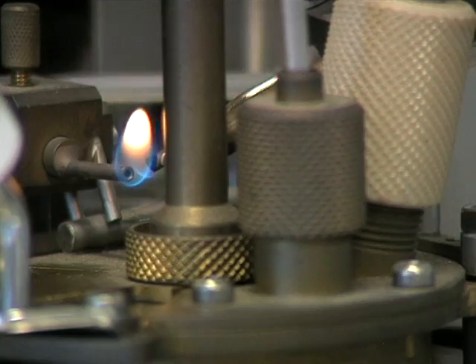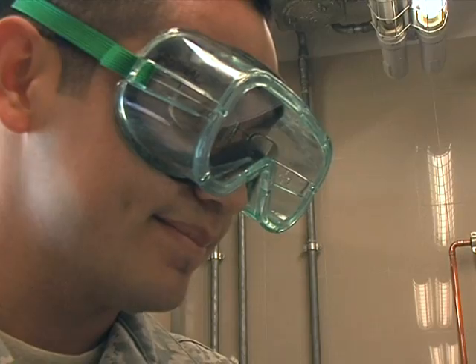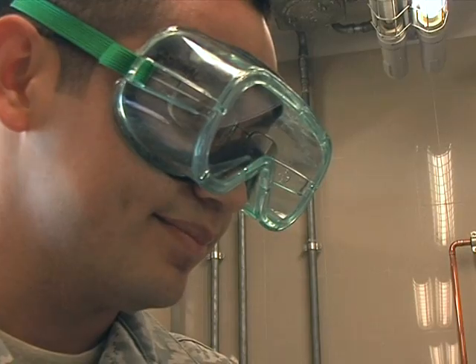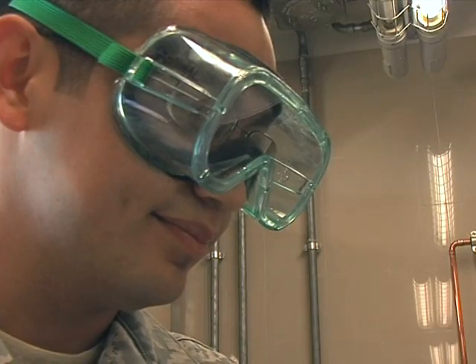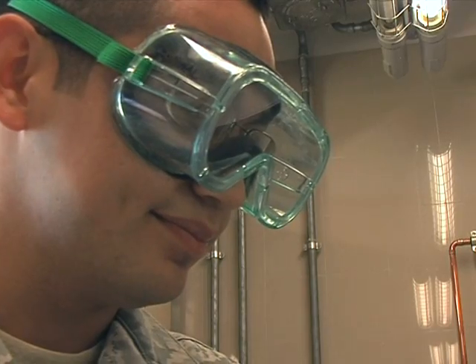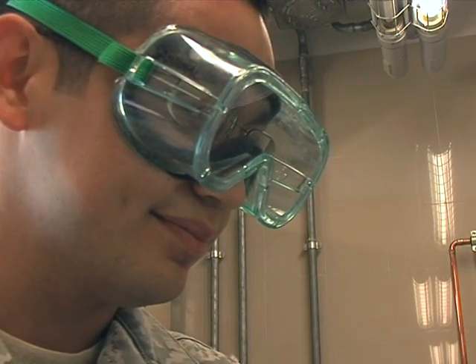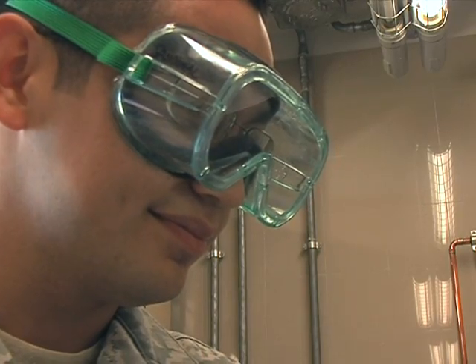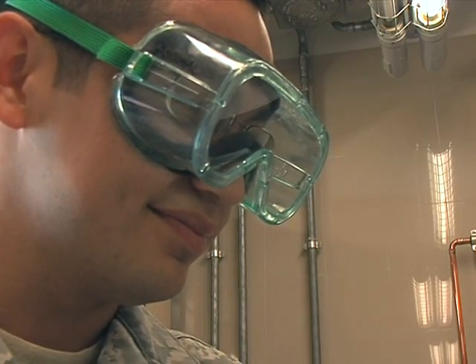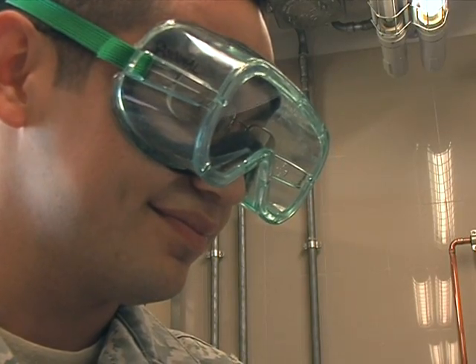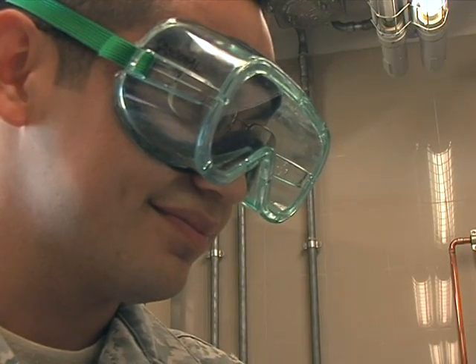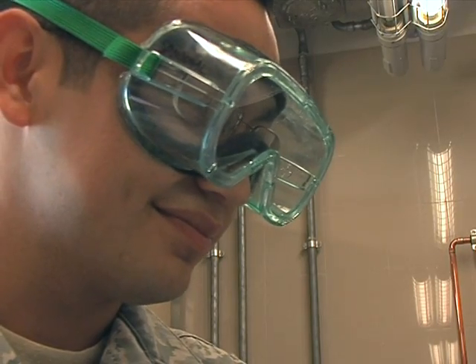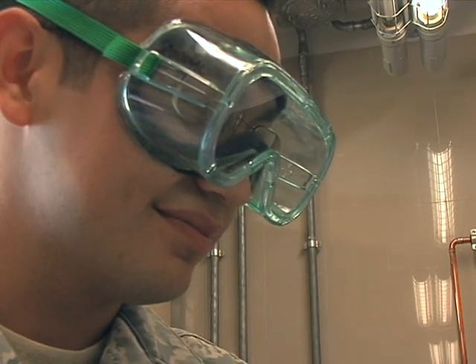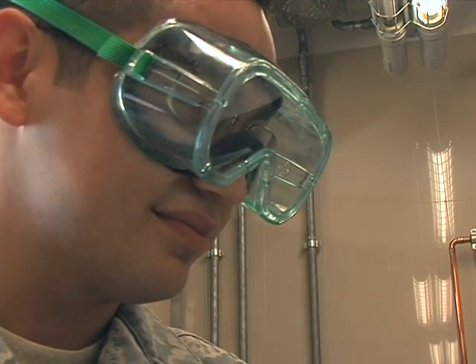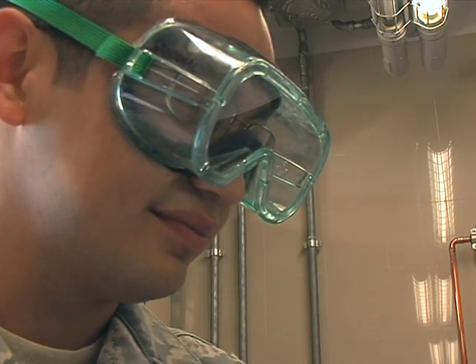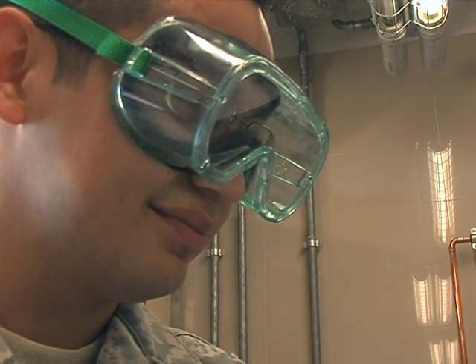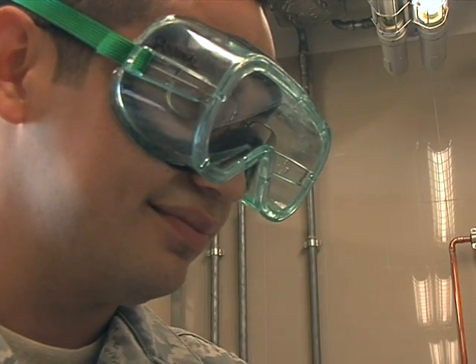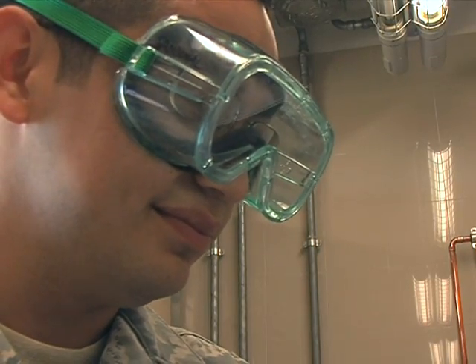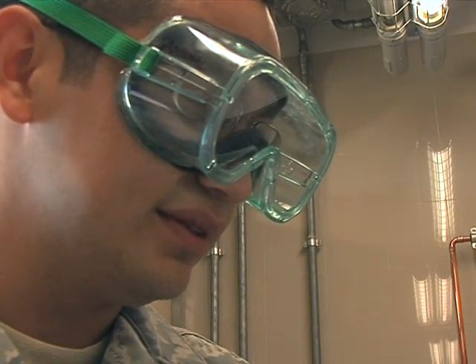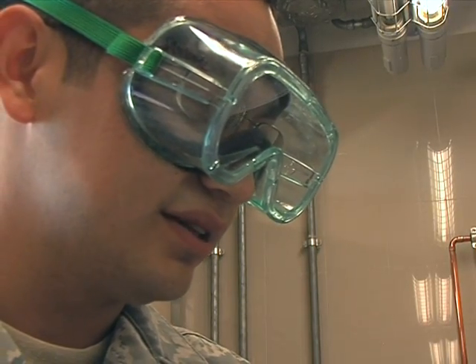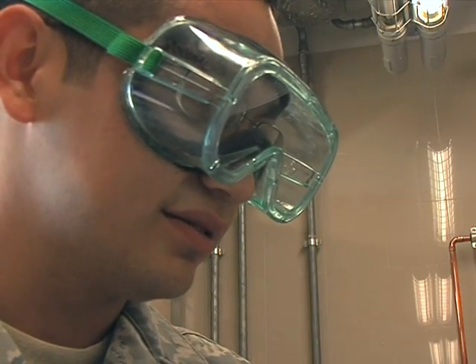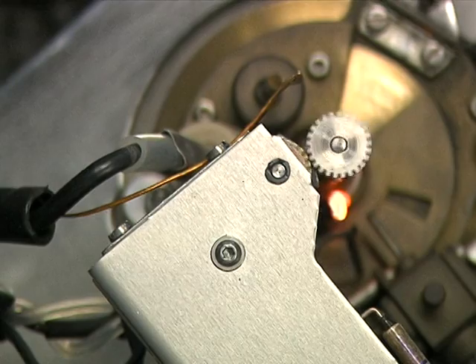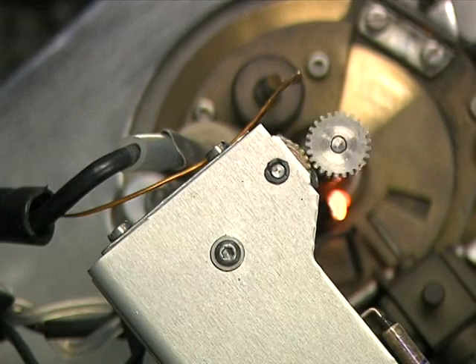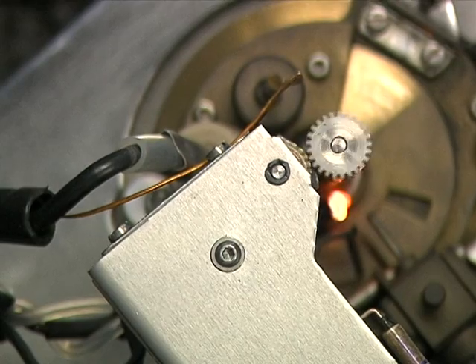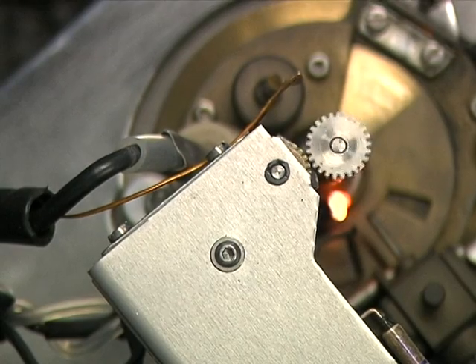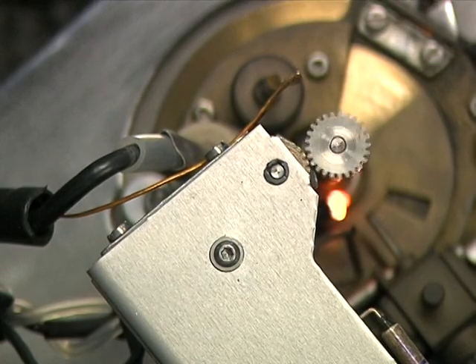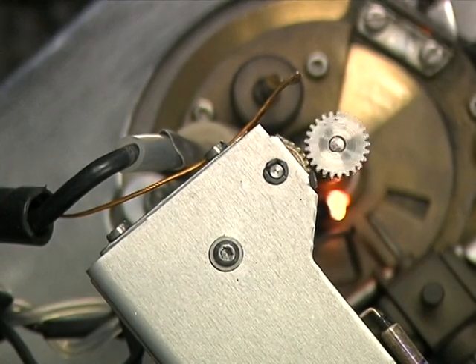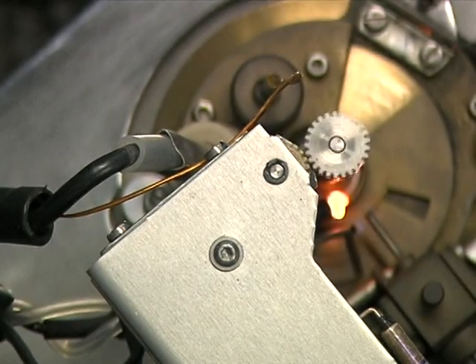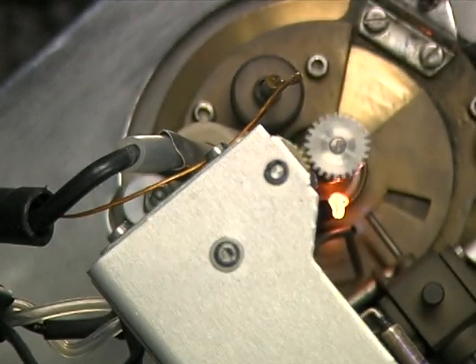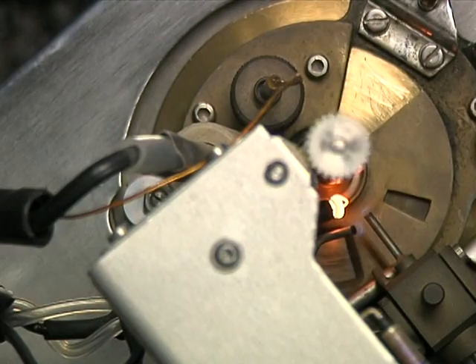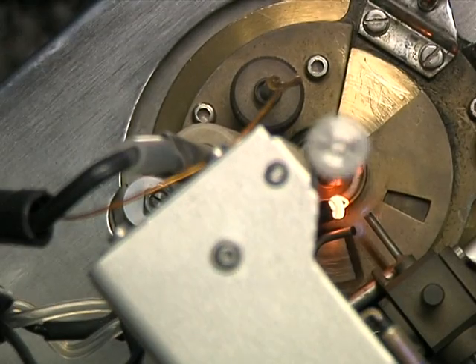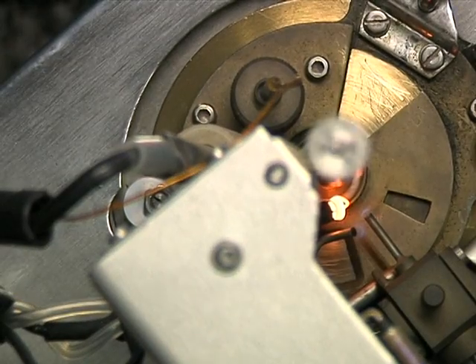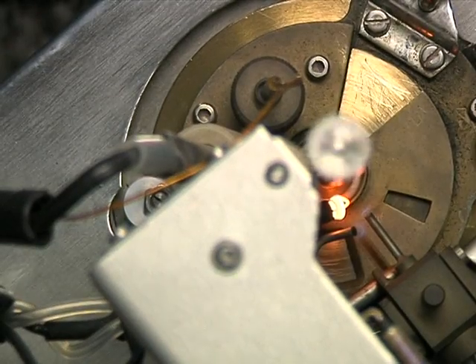Luckily, his tests prove this sample to be pure, which means the mission carries on.